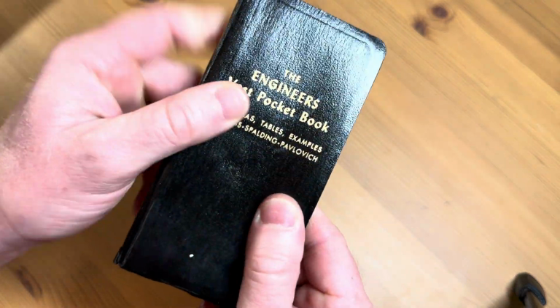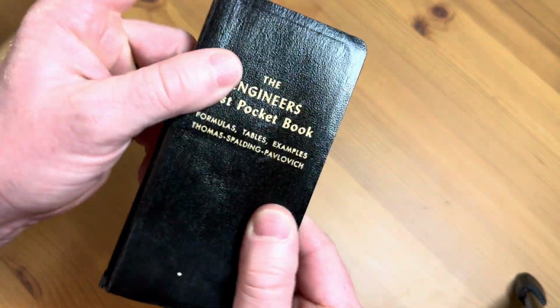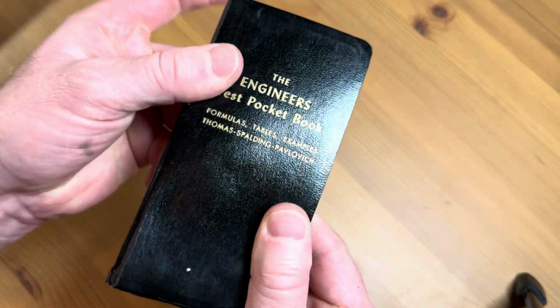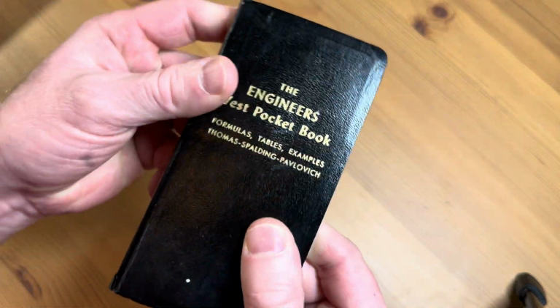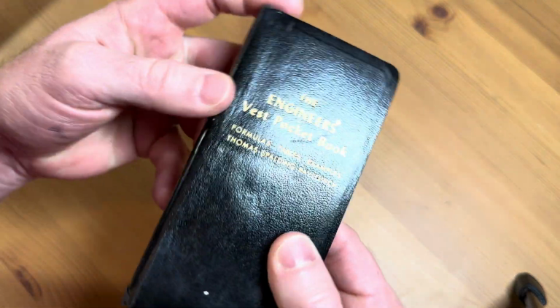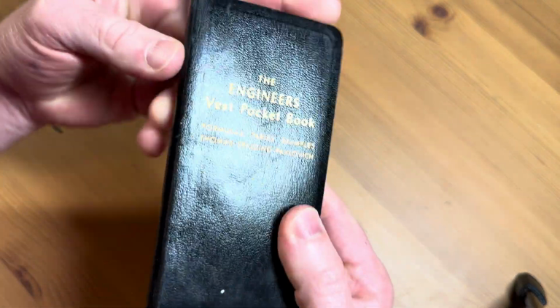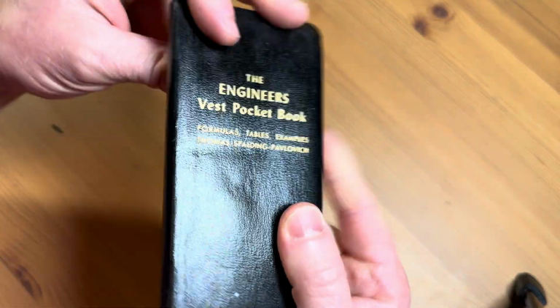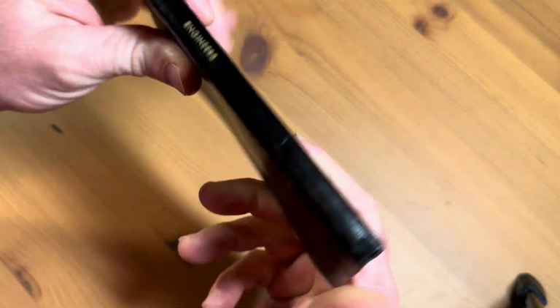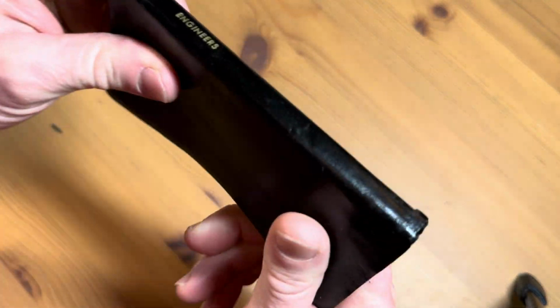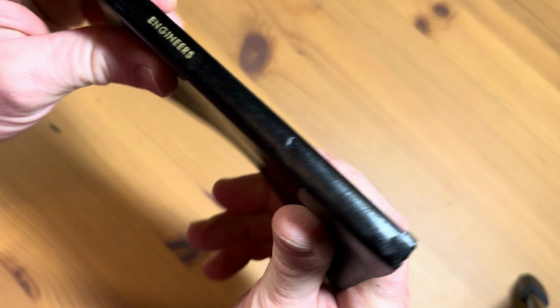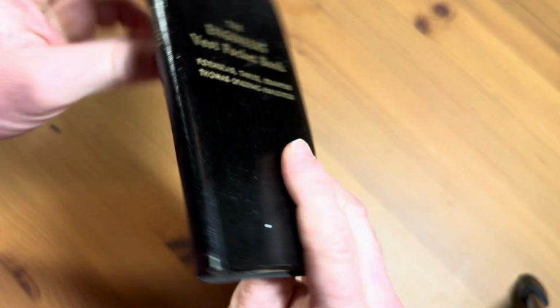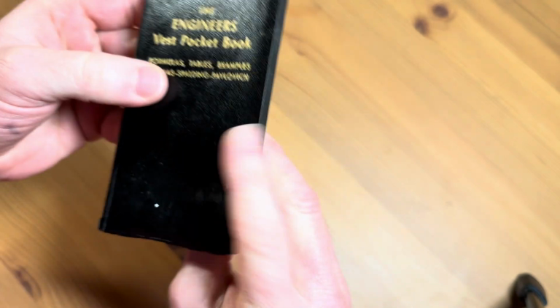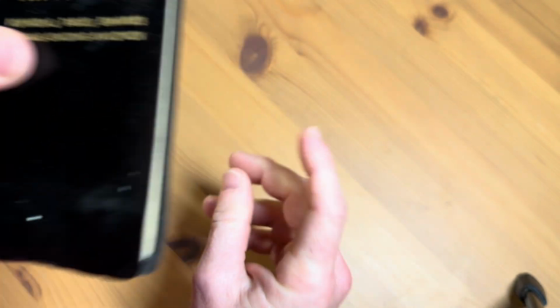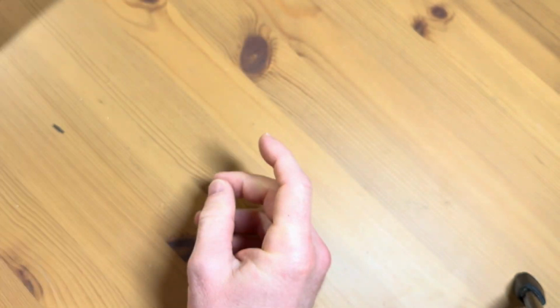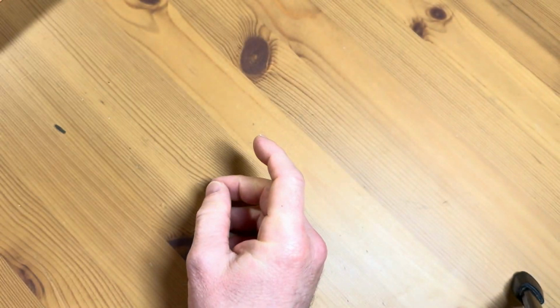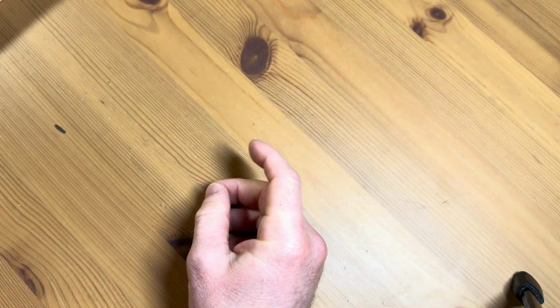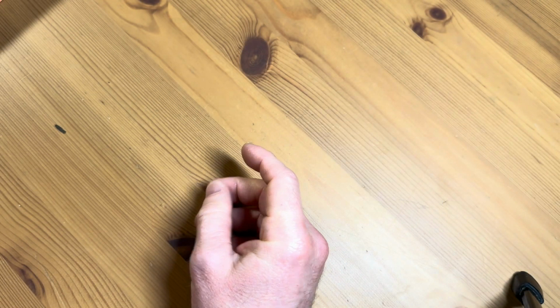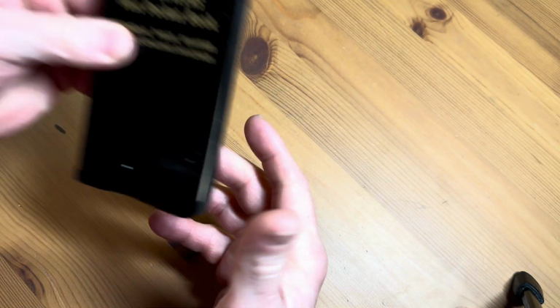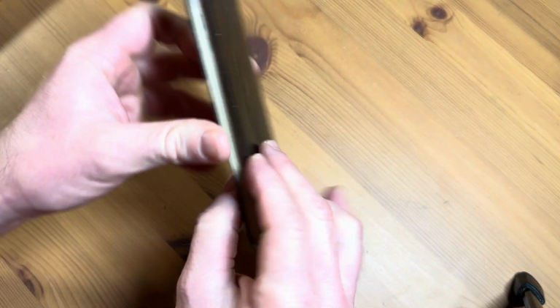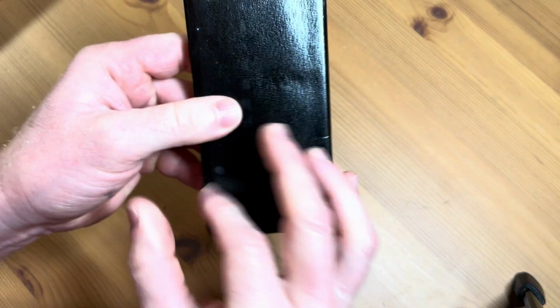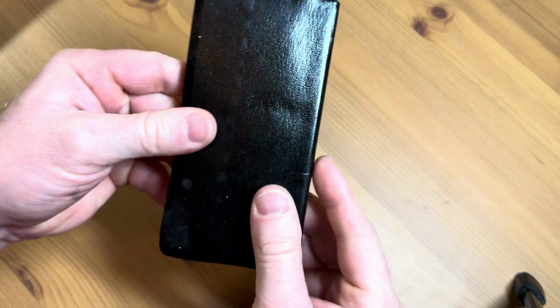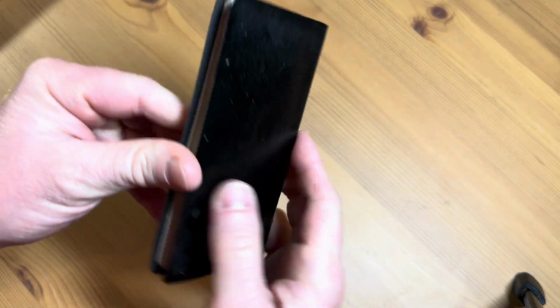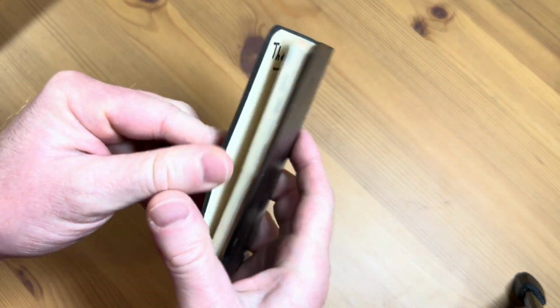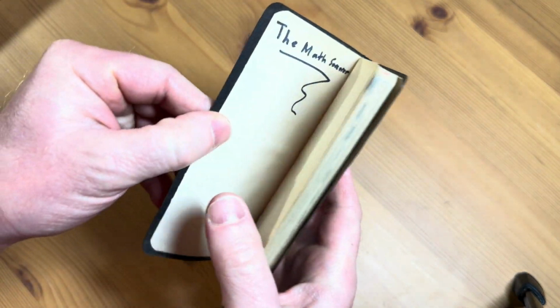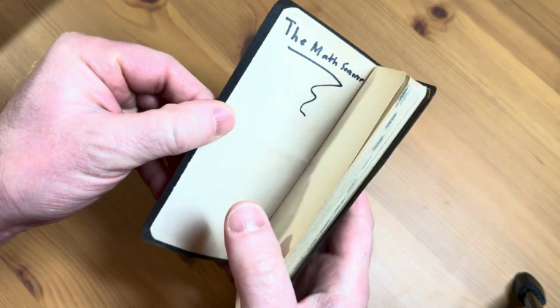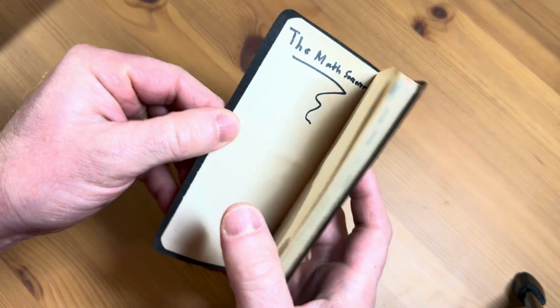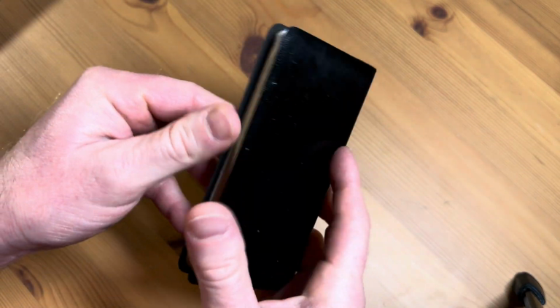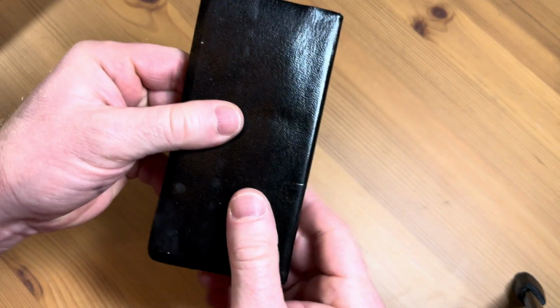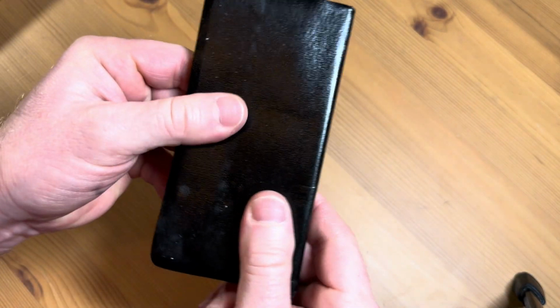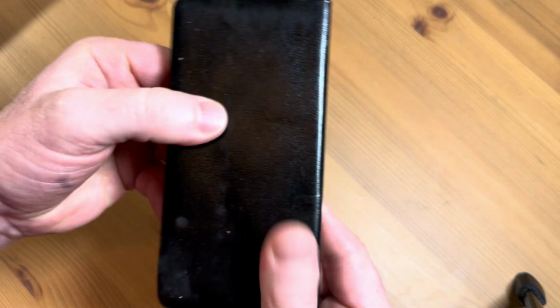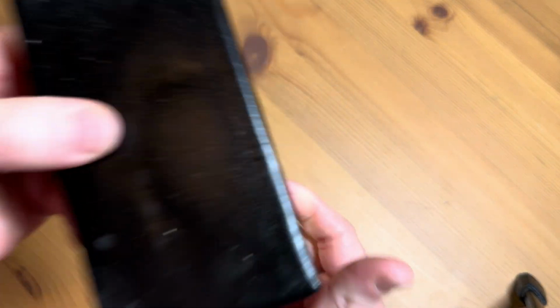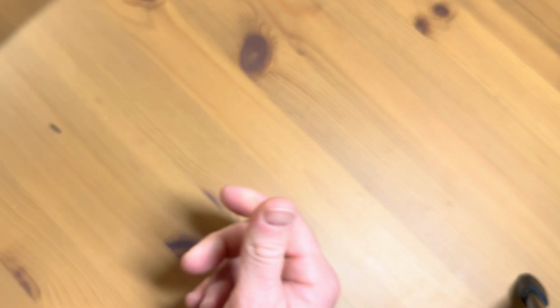I don't know if it's leather — I'm going to smell it. It's got a really good smell. It does smell like leather, but I'm not sure if that's what it is.